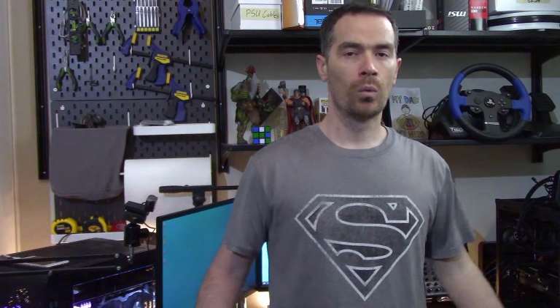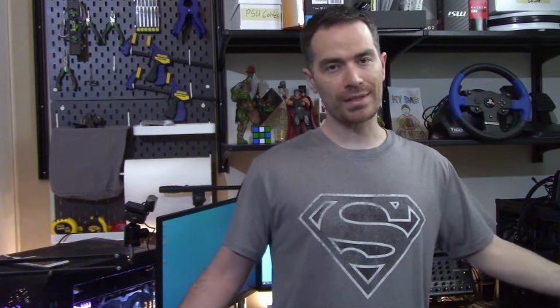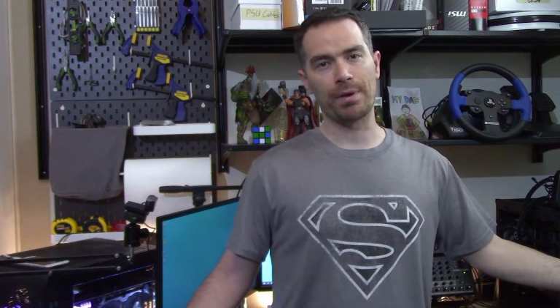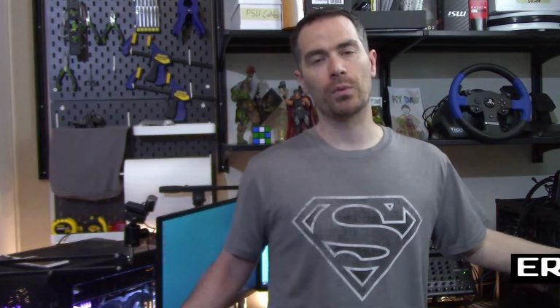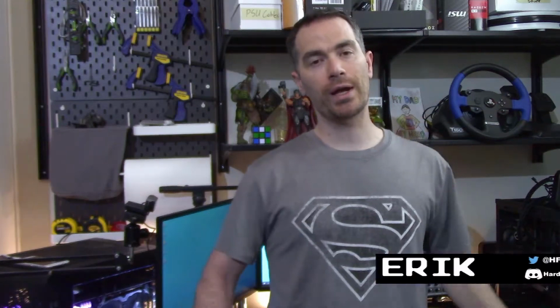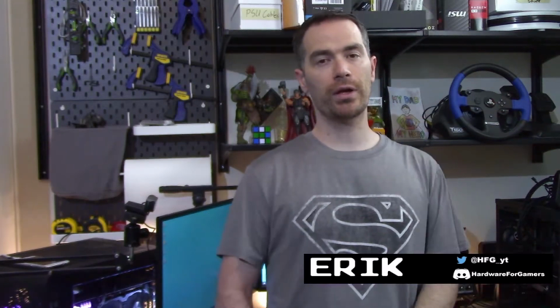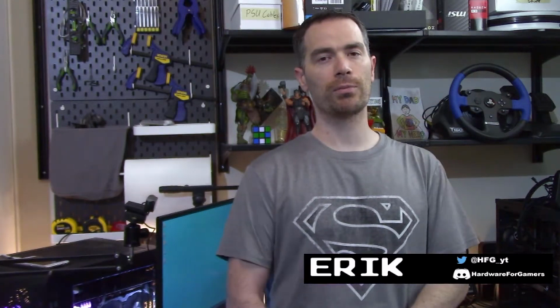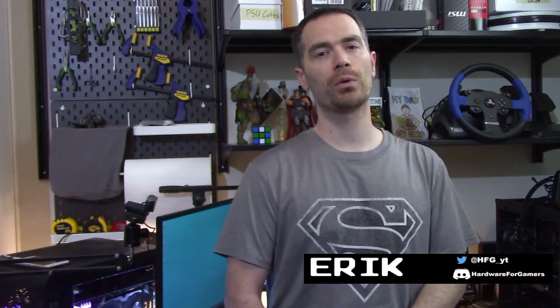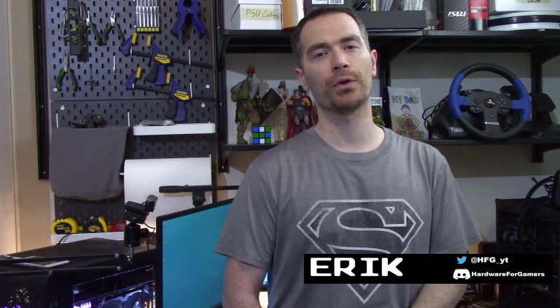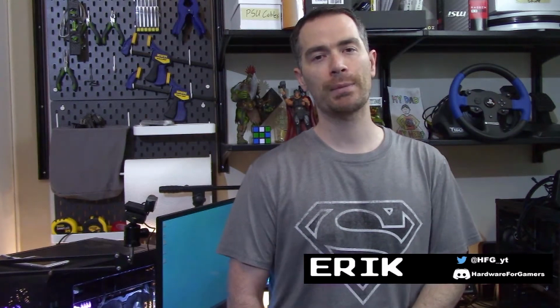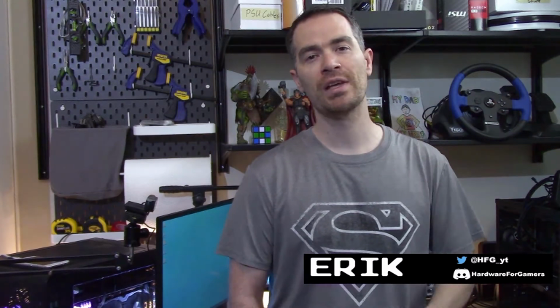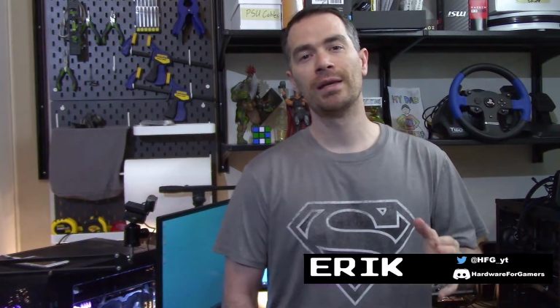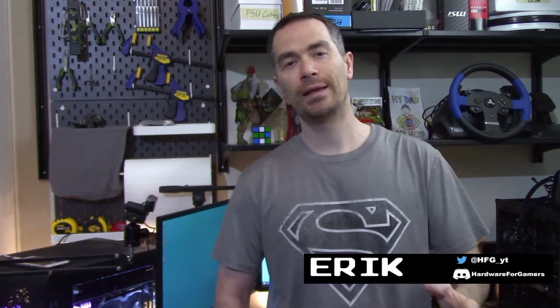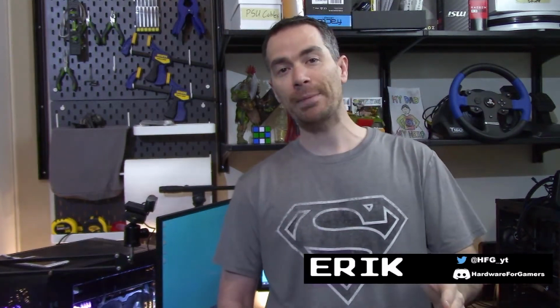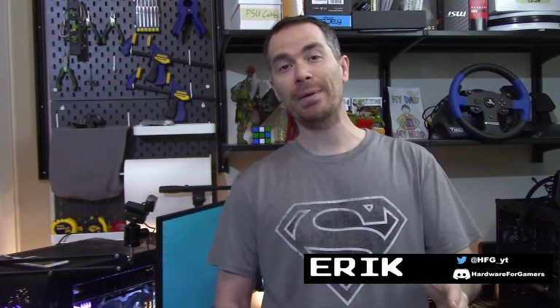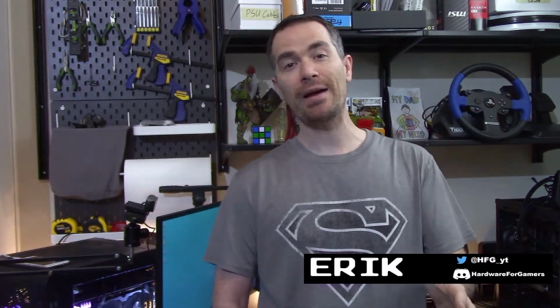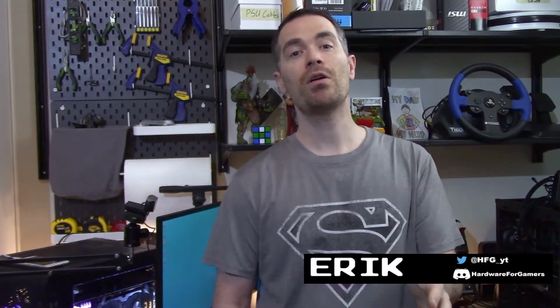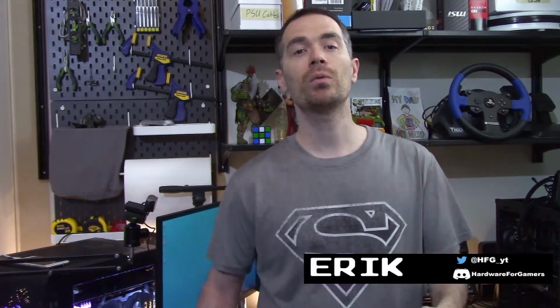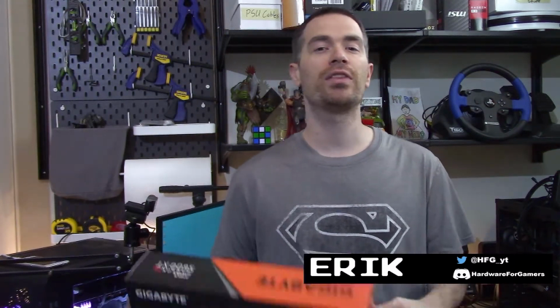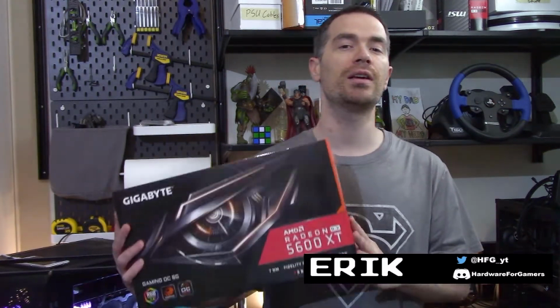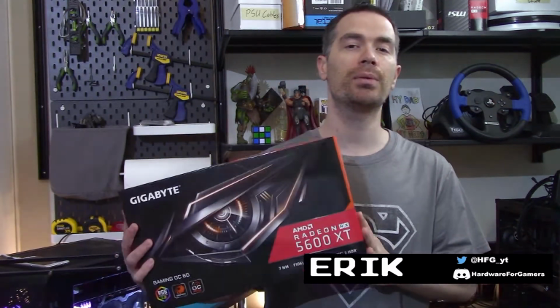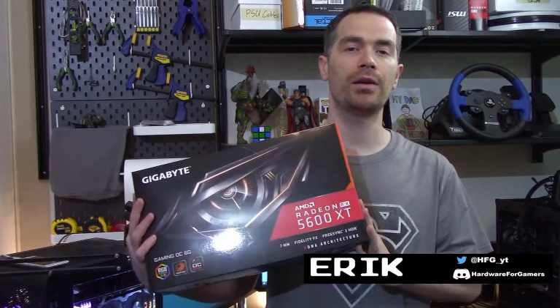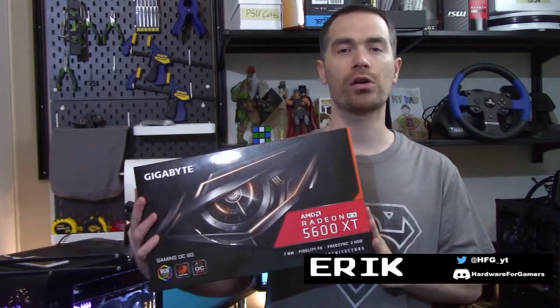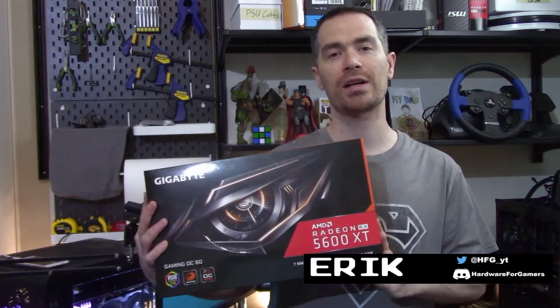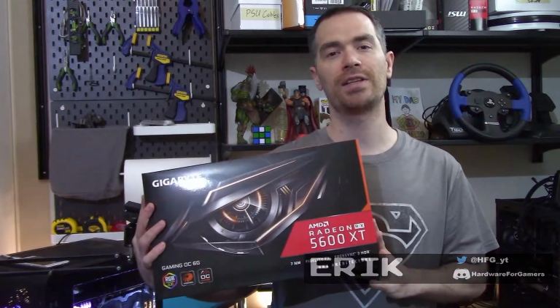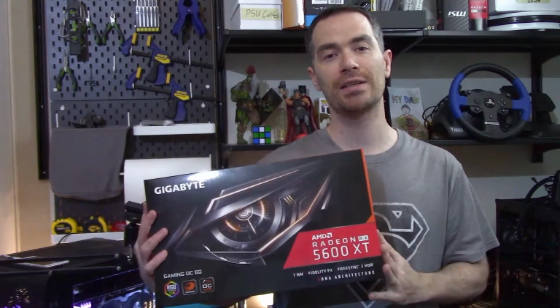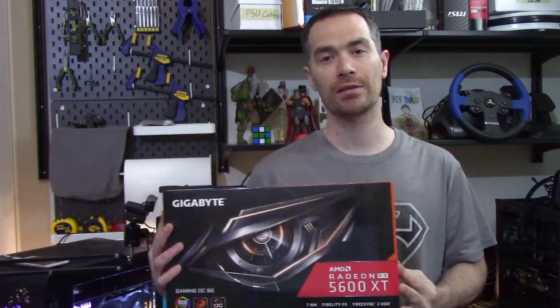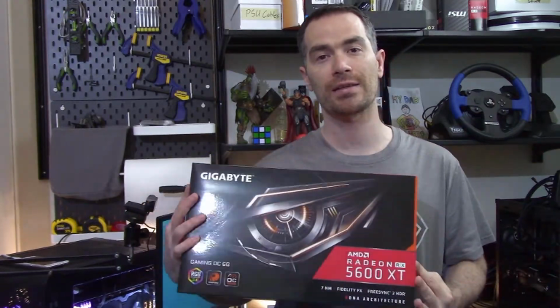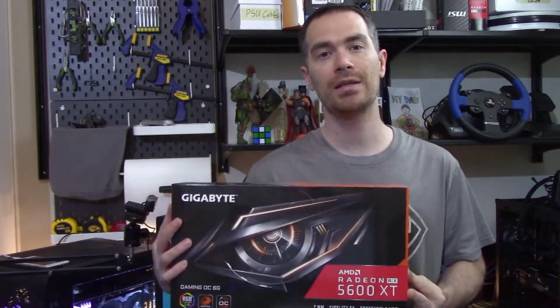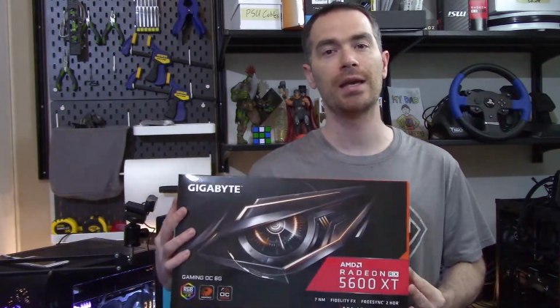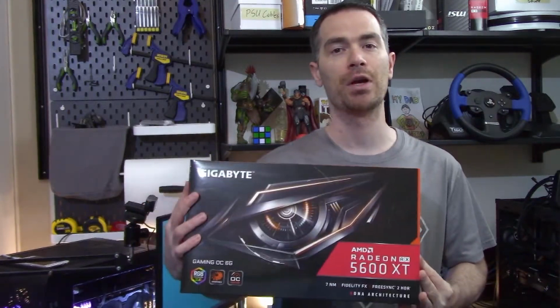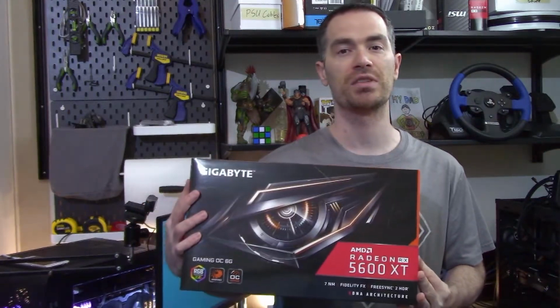What's up everyone? Eric here from Hardware for Gamers. Today I'm getting my Navi on with the Gigabyte RX 5600 XT Gaming OC.